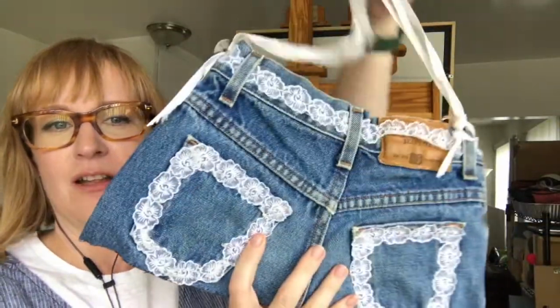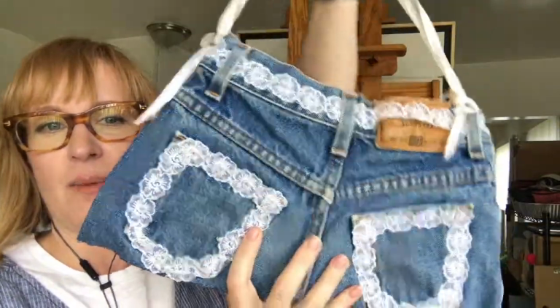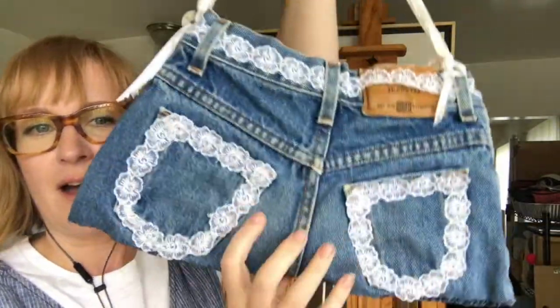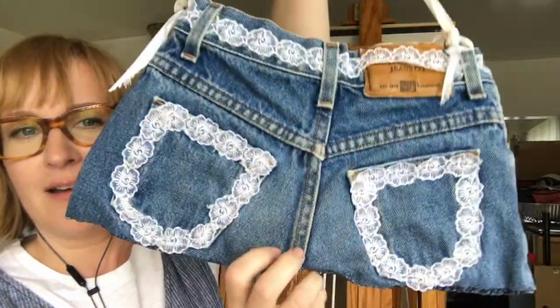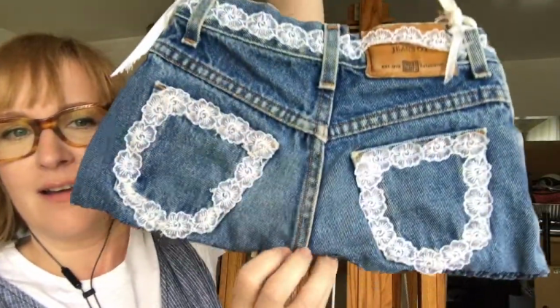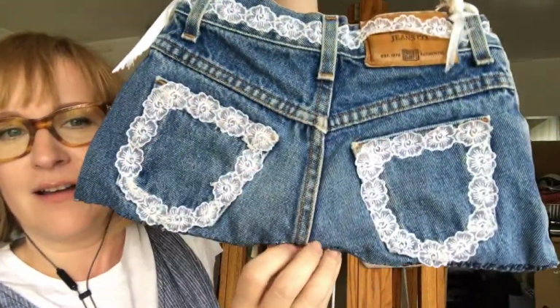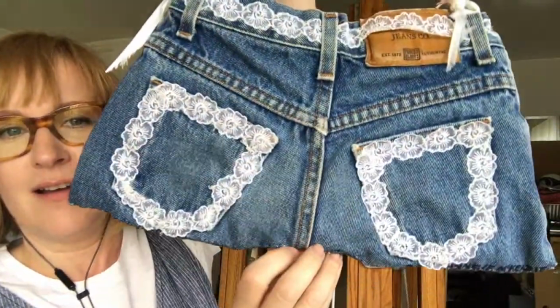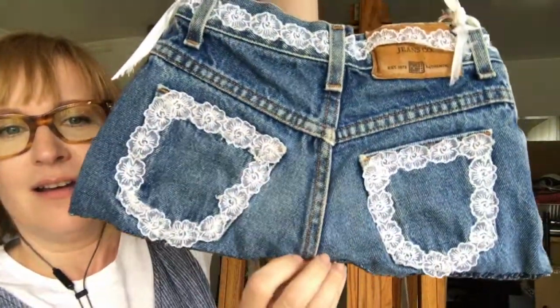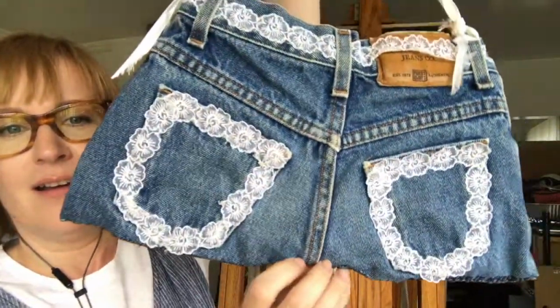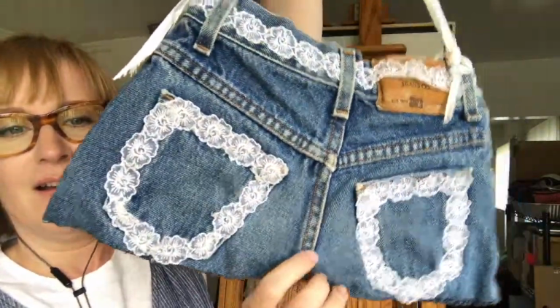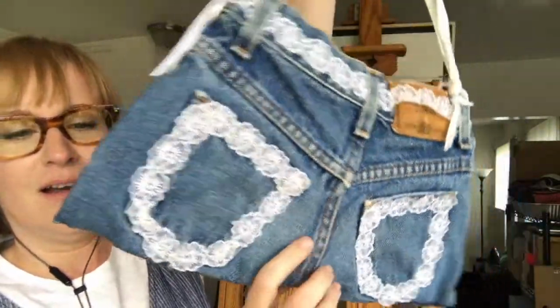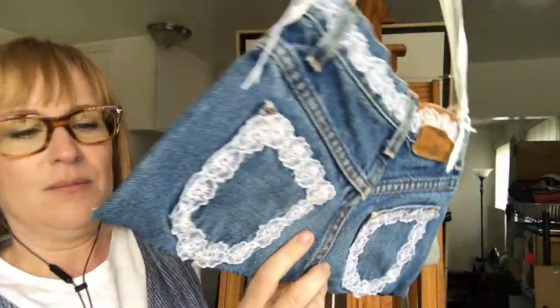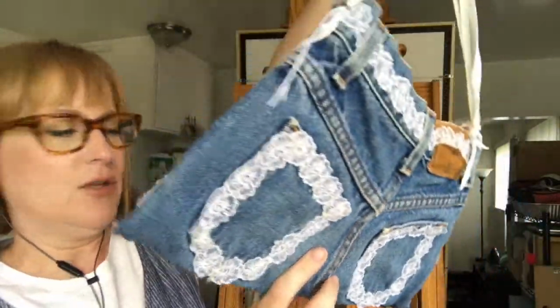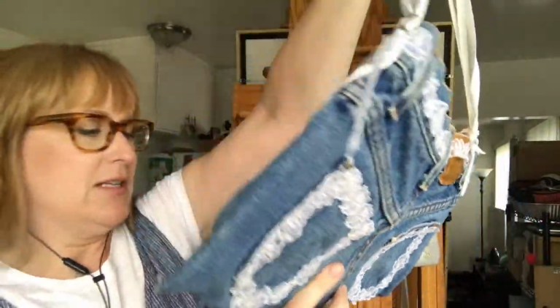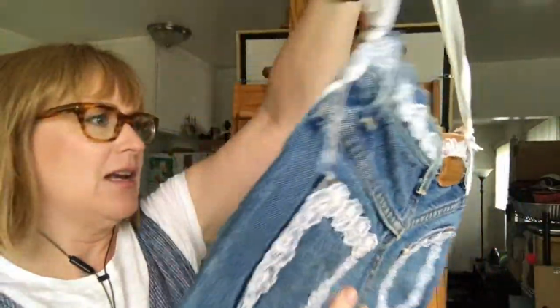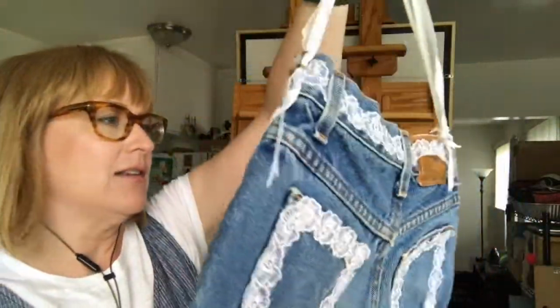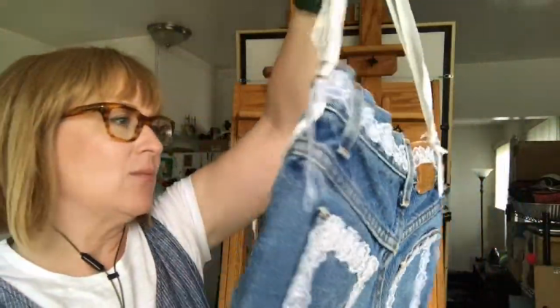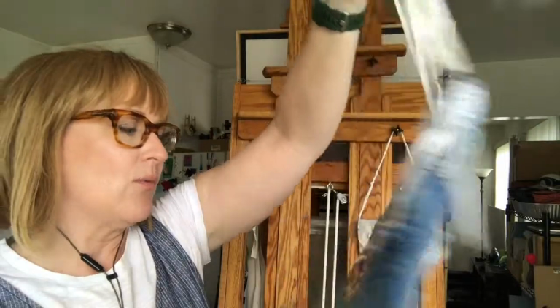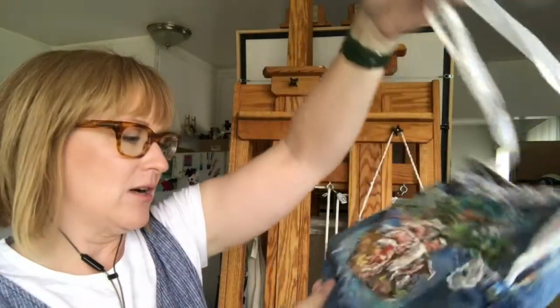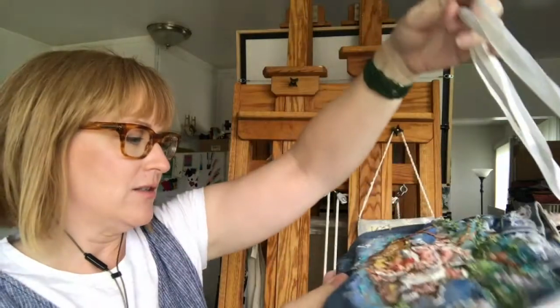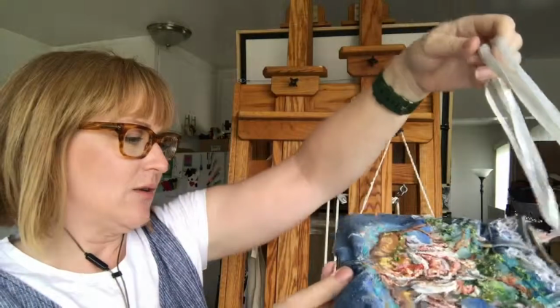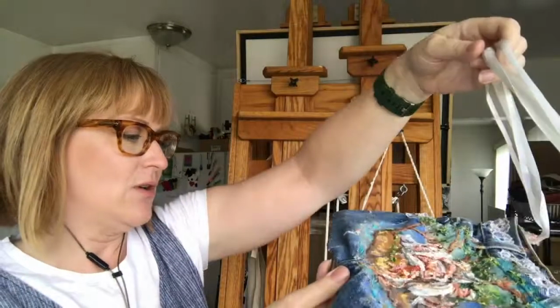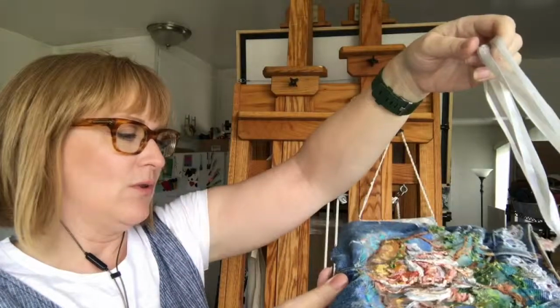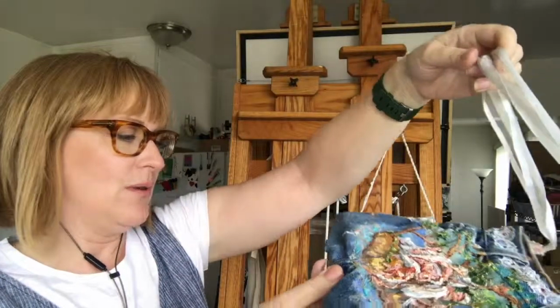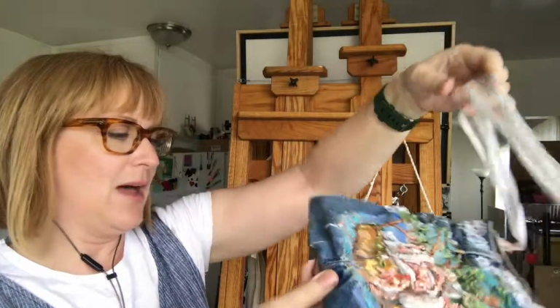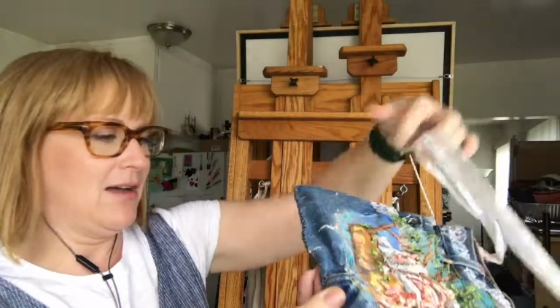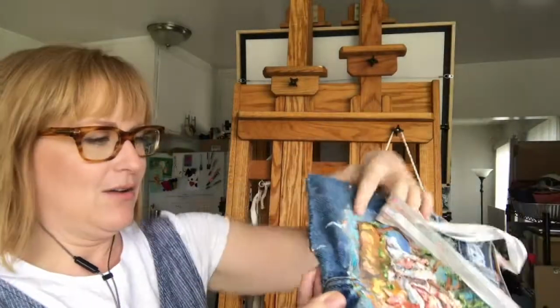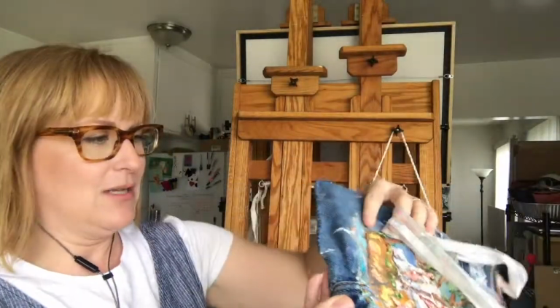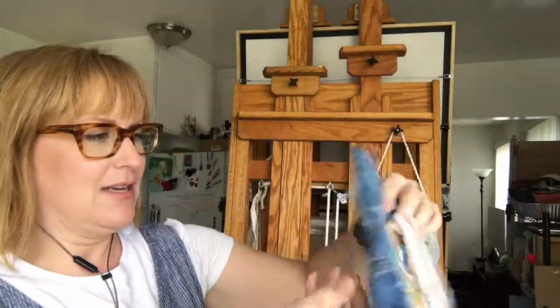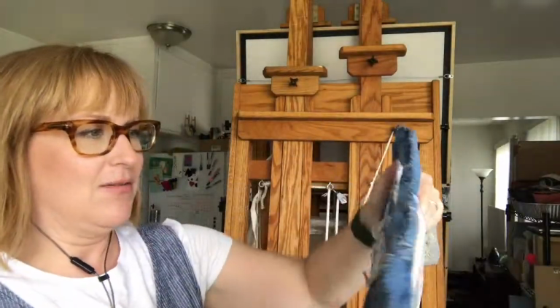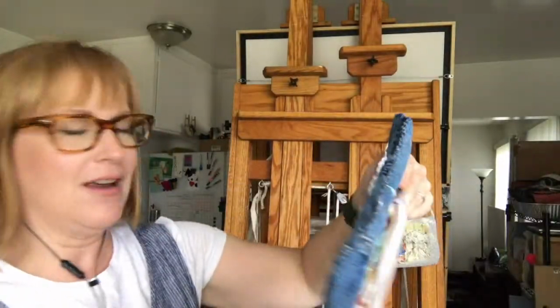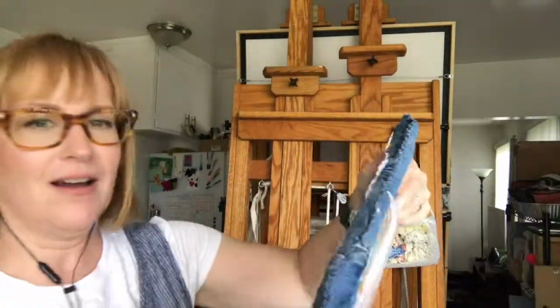Look at the back. I signed it somewhere weird so I wouldn't ruin the back — I signed it right here.